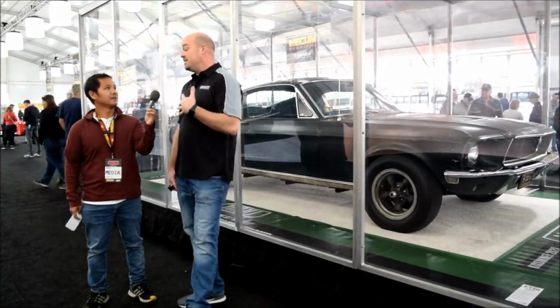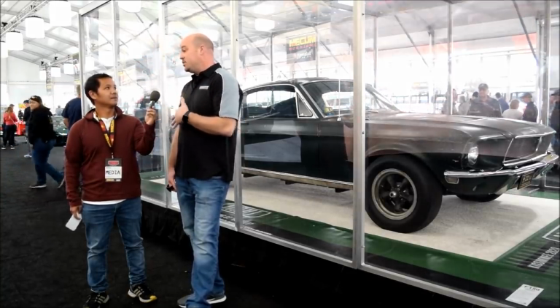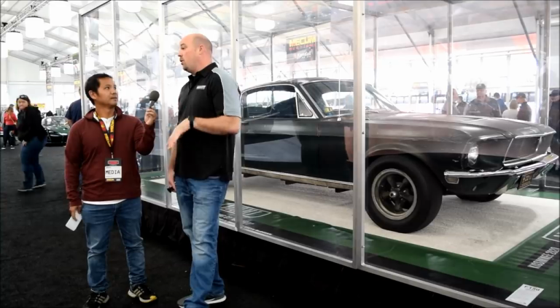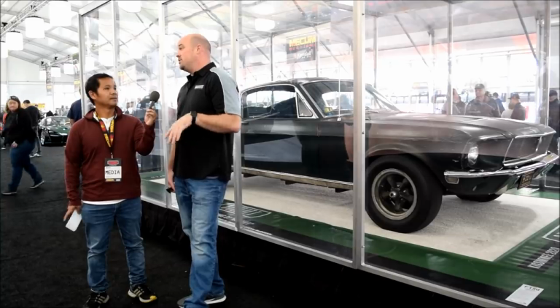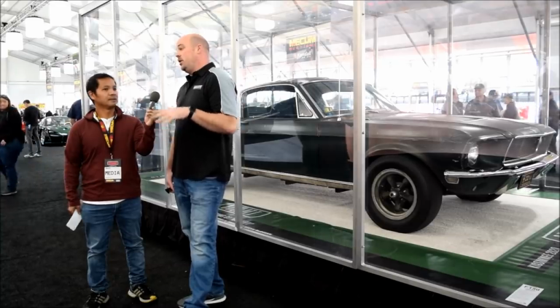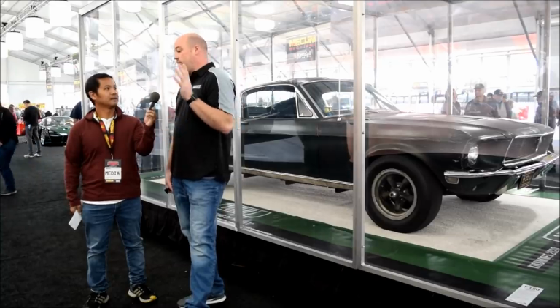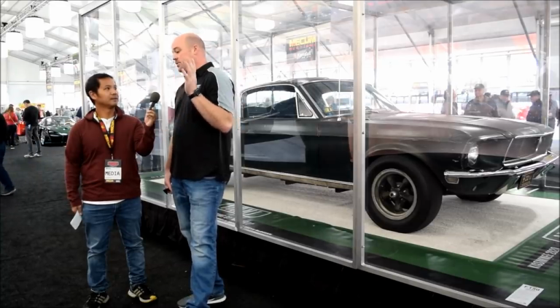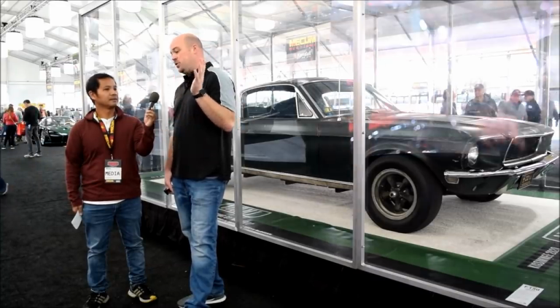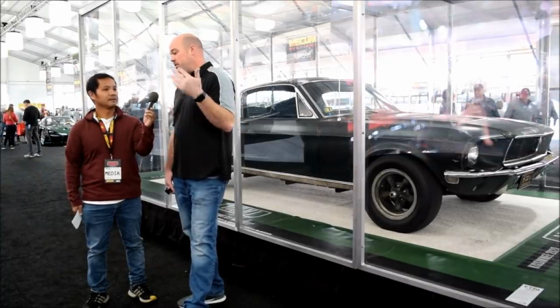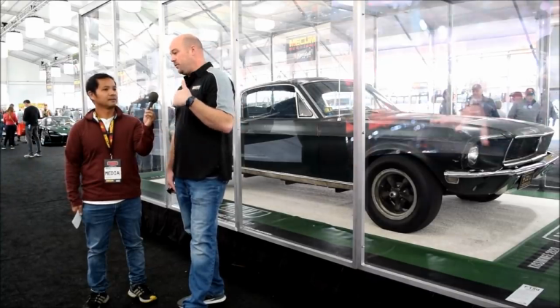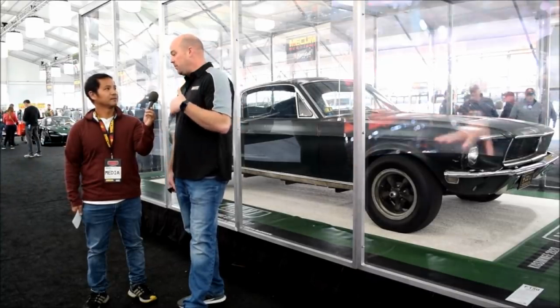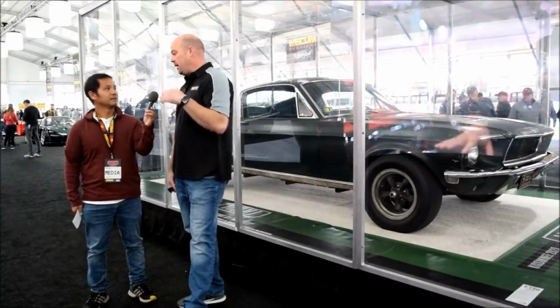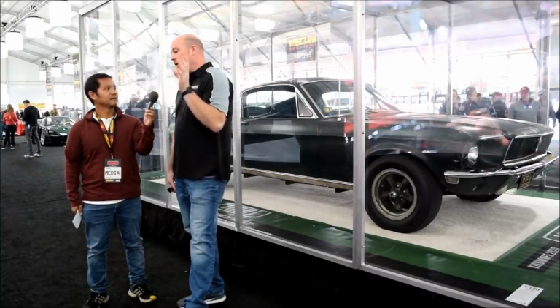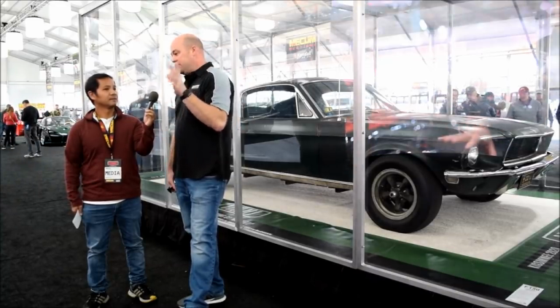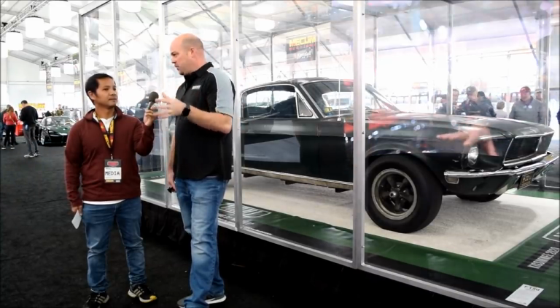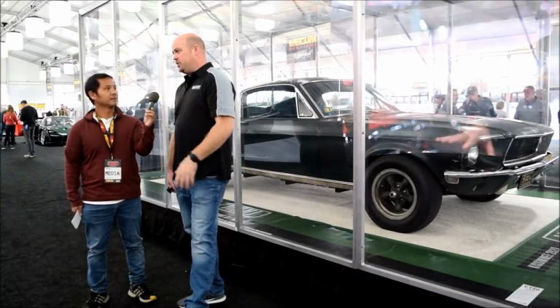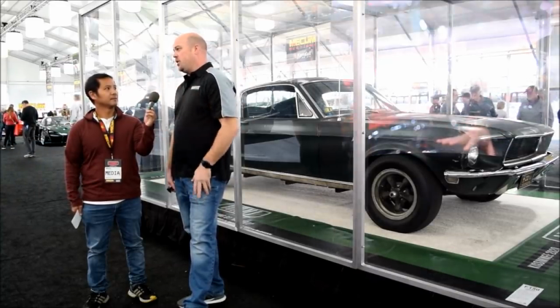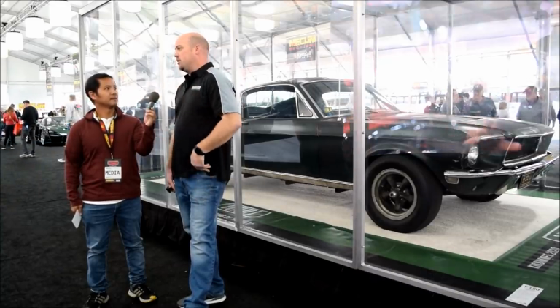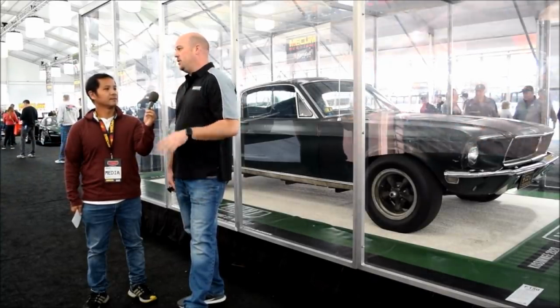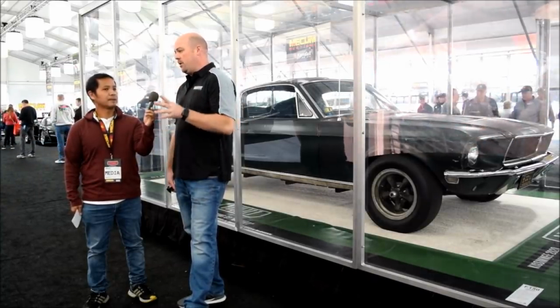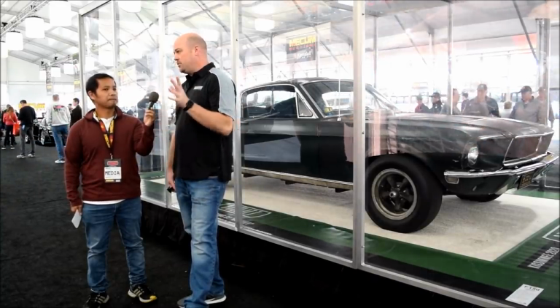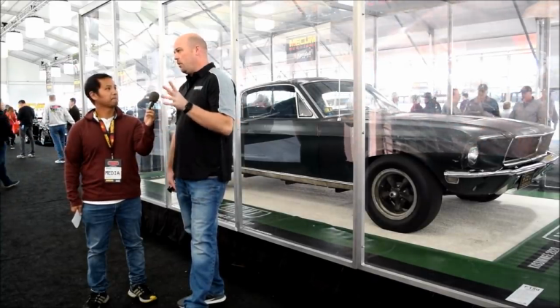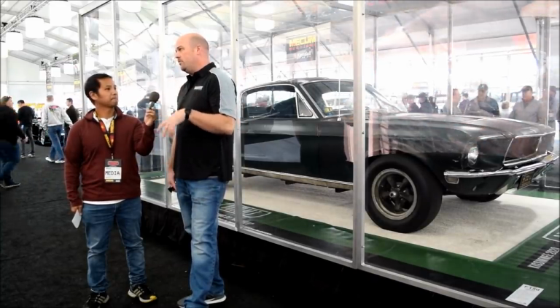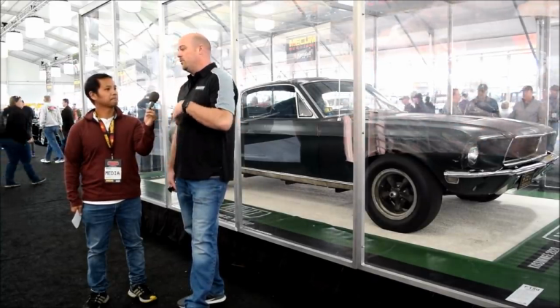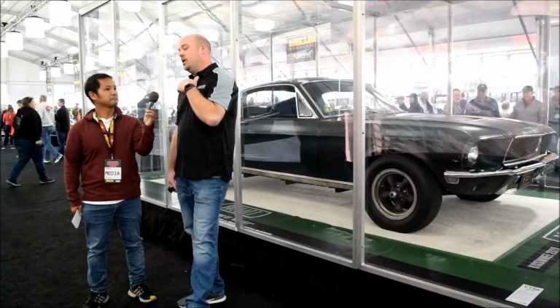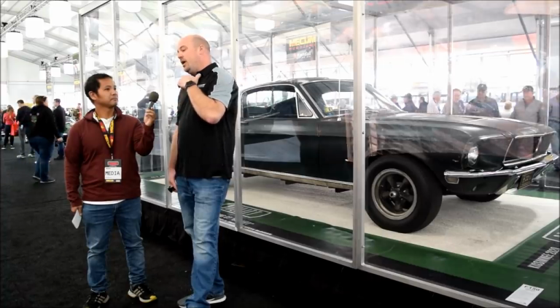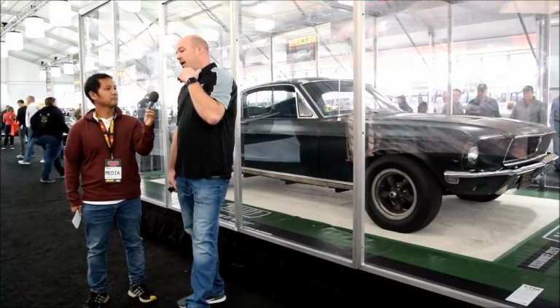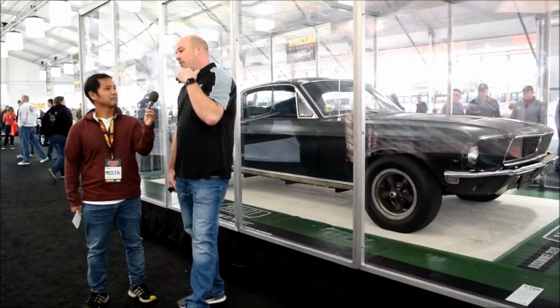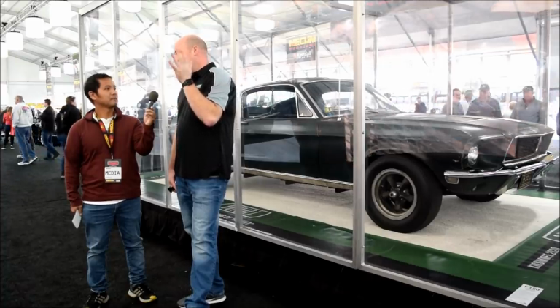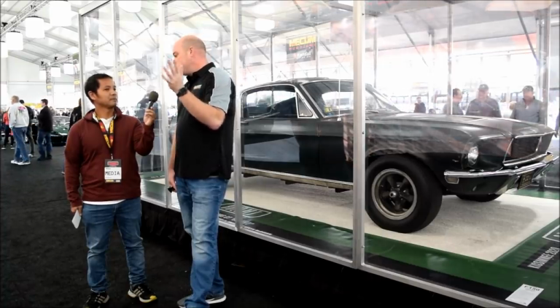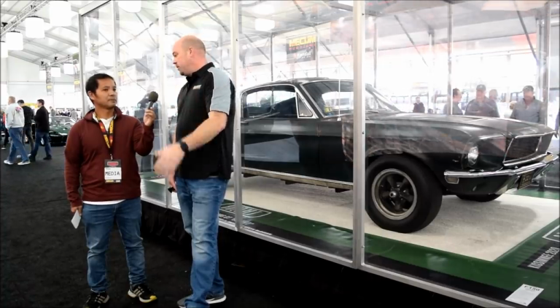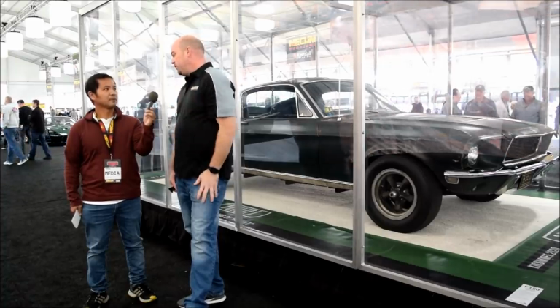It's two-inch front to back, it's got Thrush exhaust on it, the small mufflers — that's what it is.